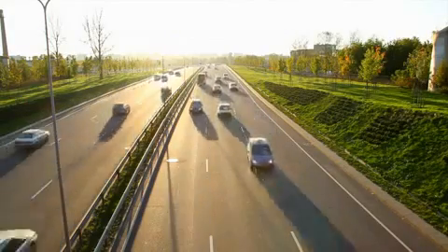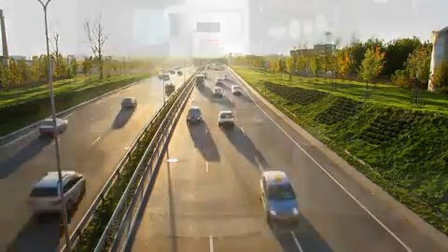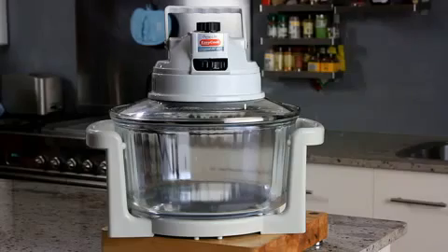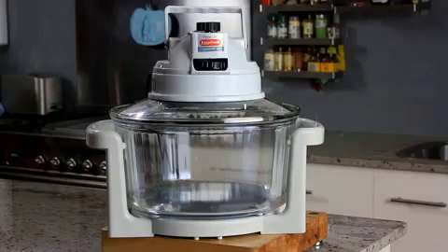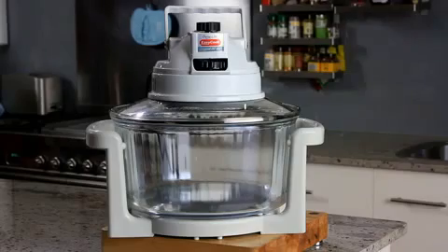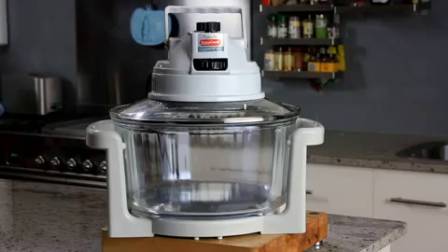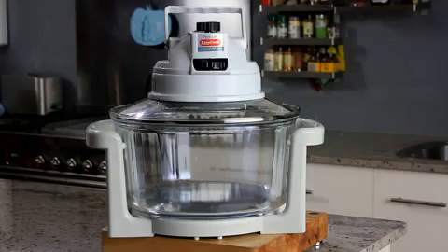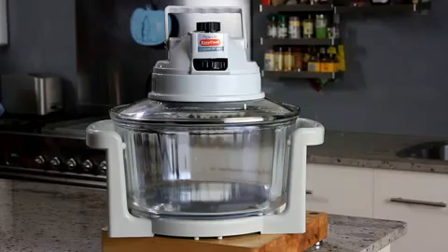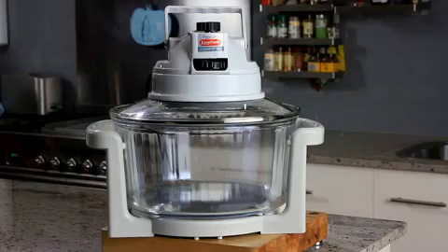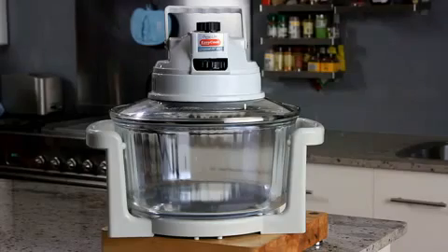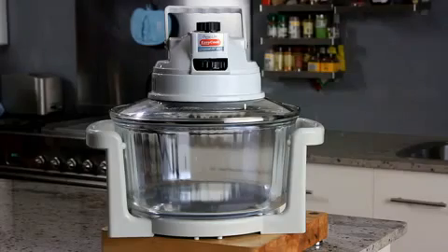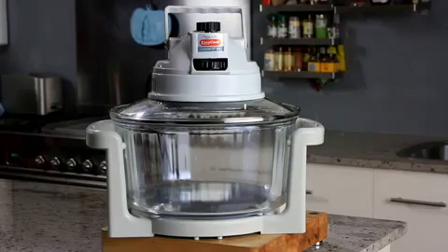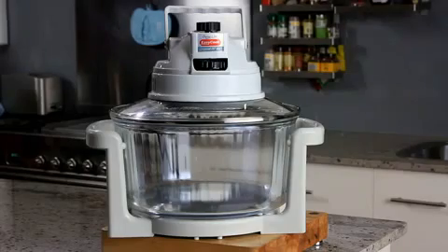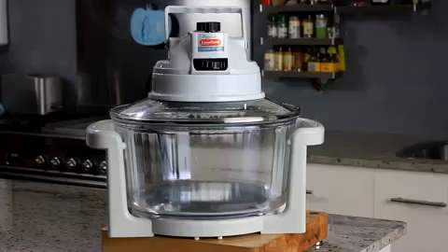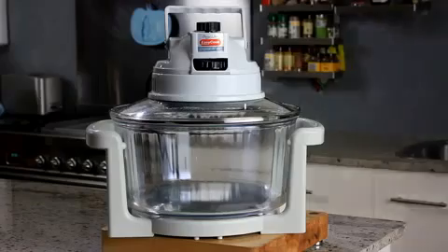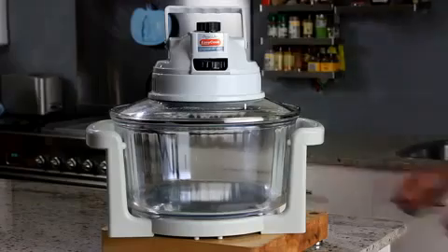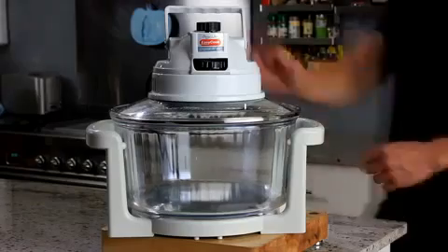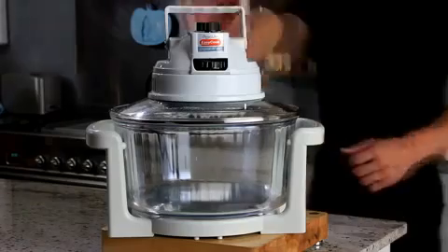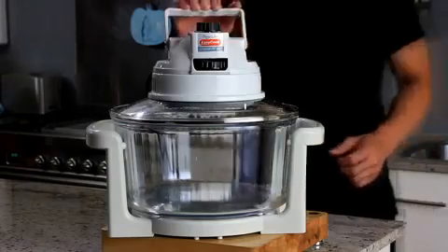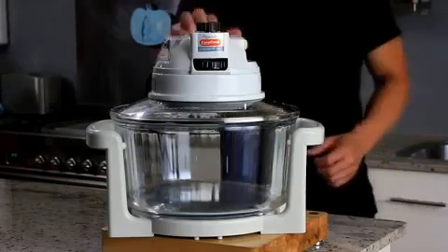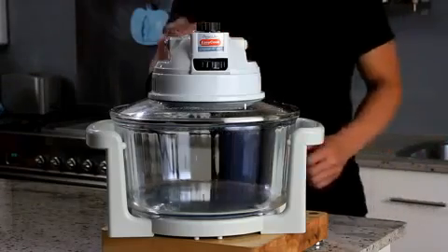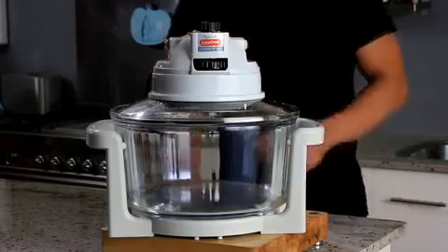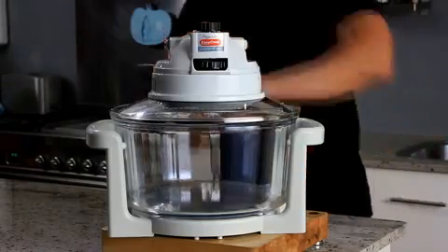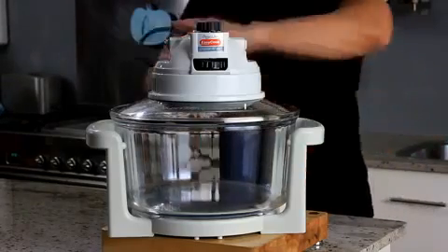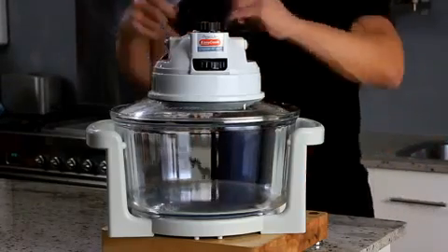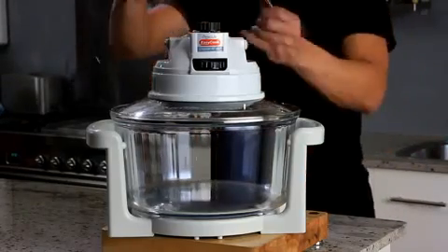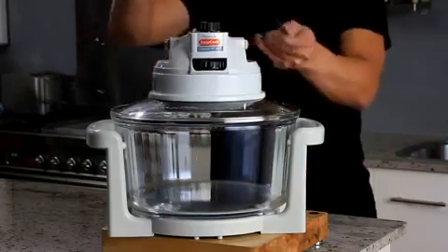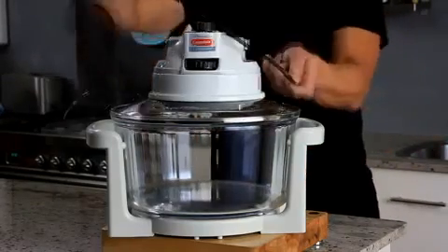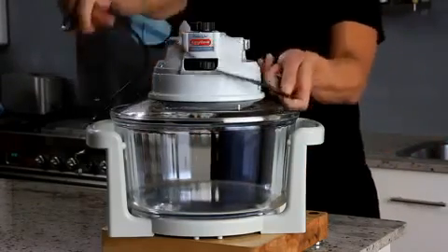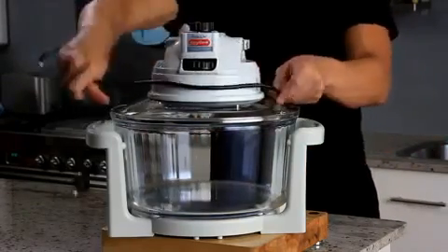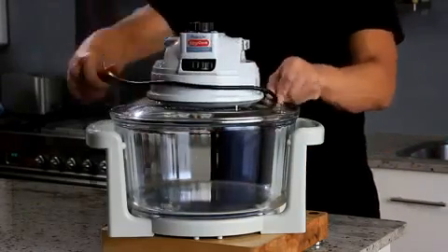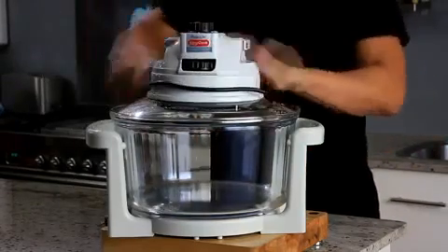The Easy Cook Health Oven is designed to be used at home and on the road. In fact, it can be used anywhere there is a power outlet.